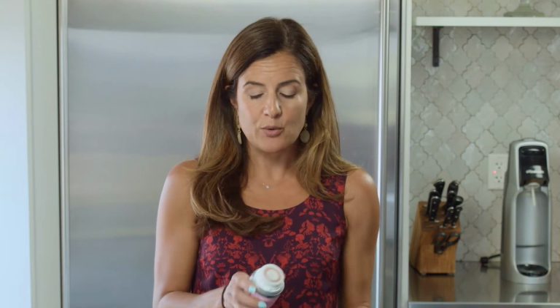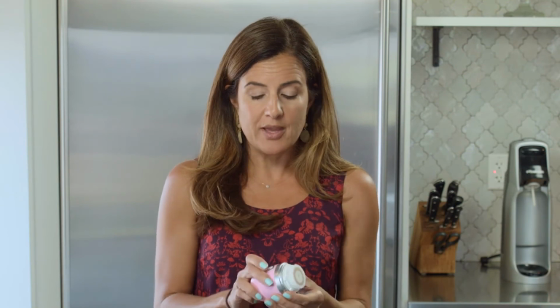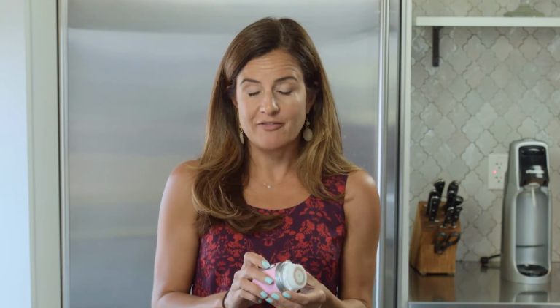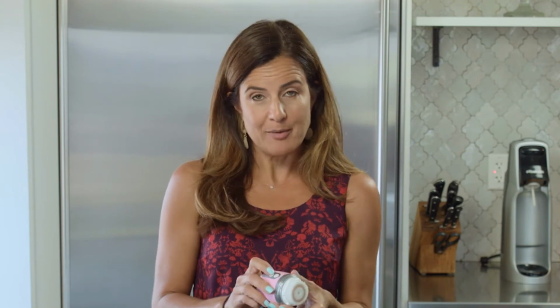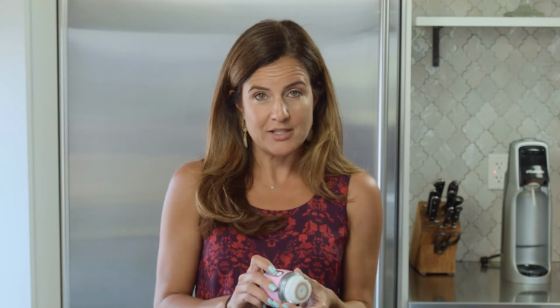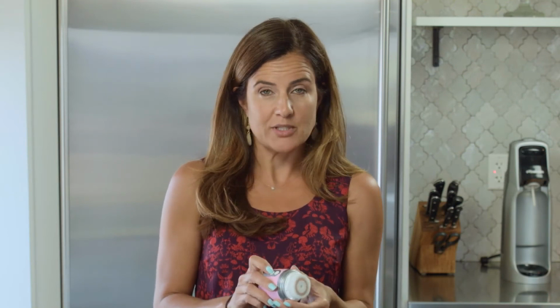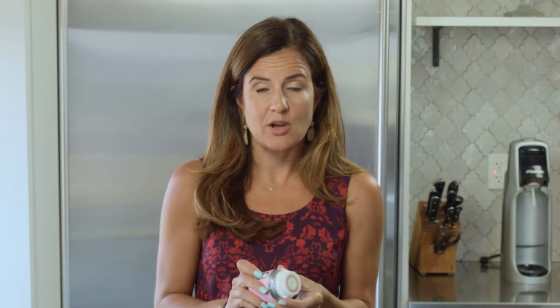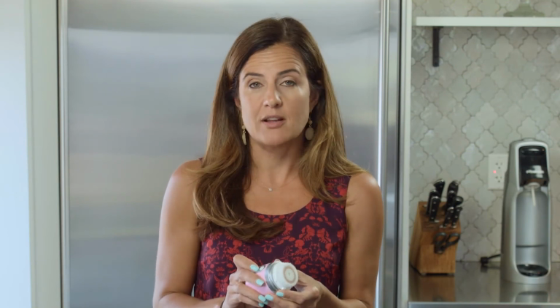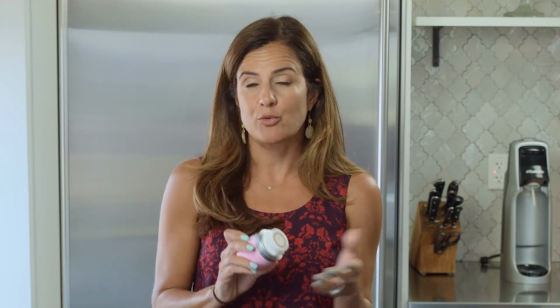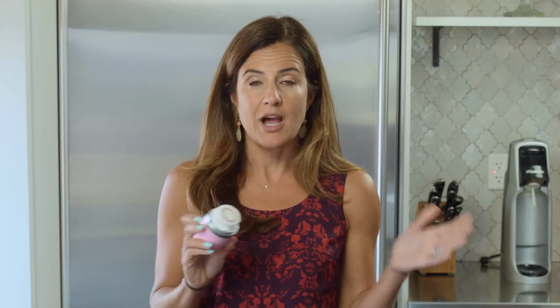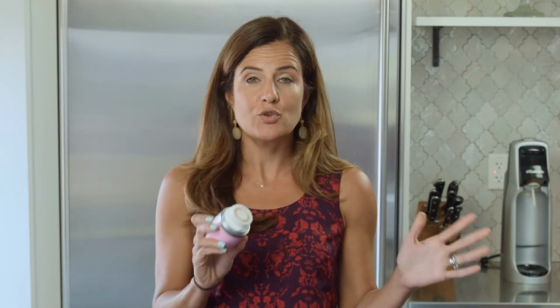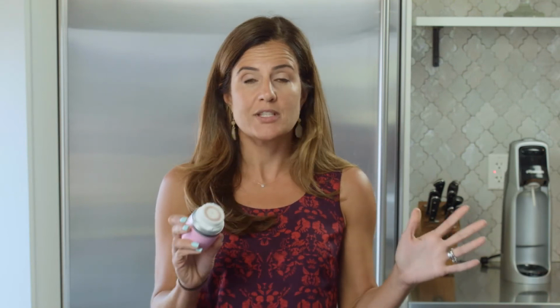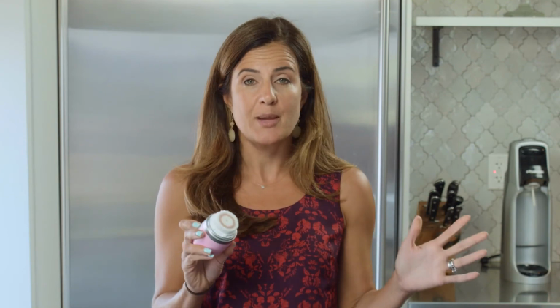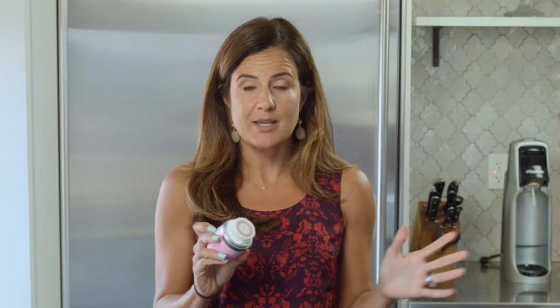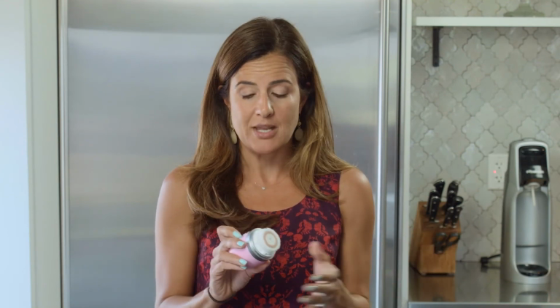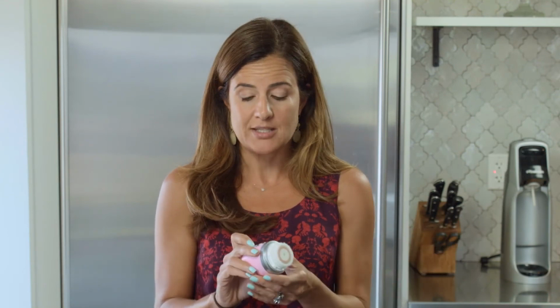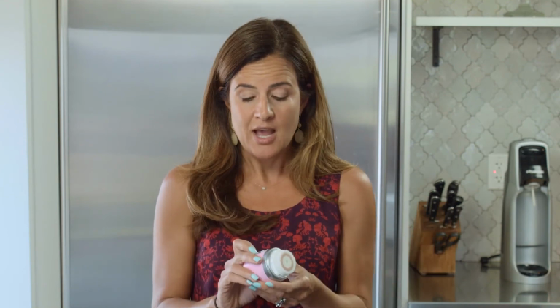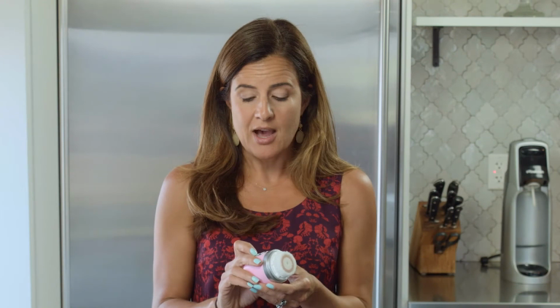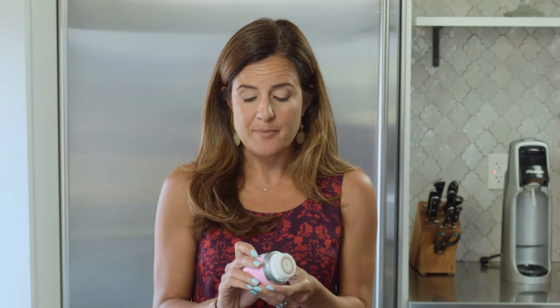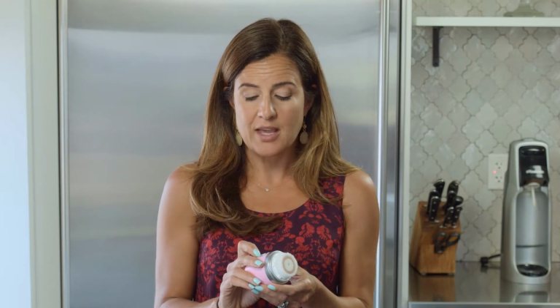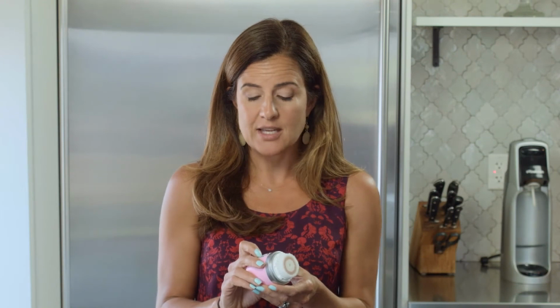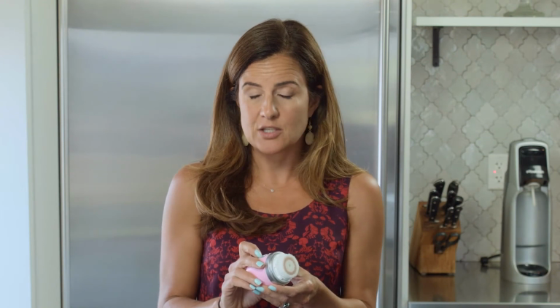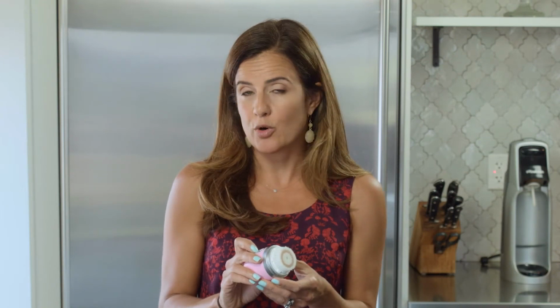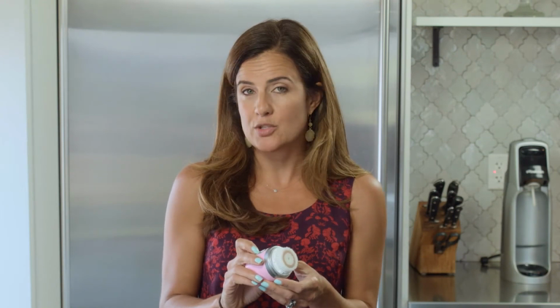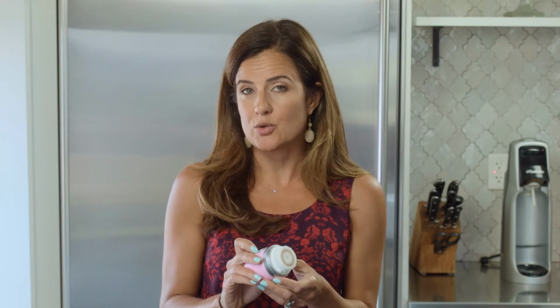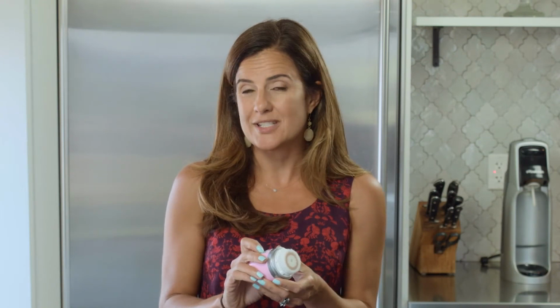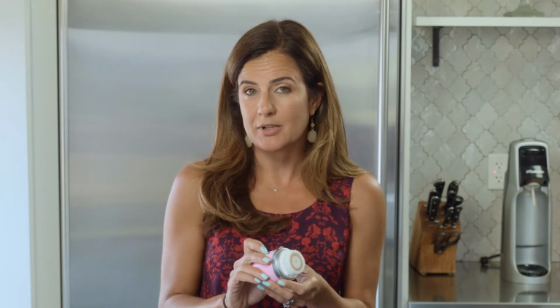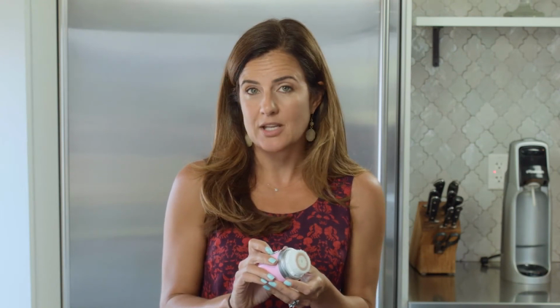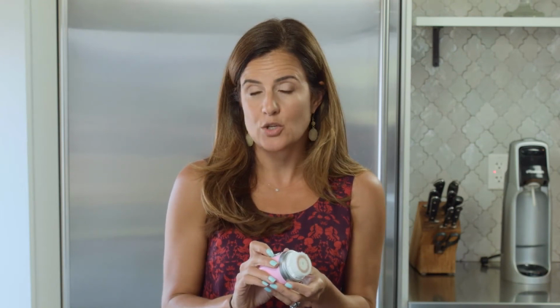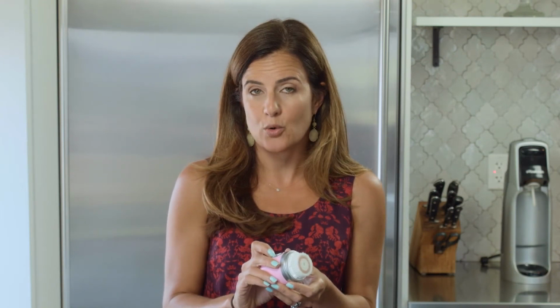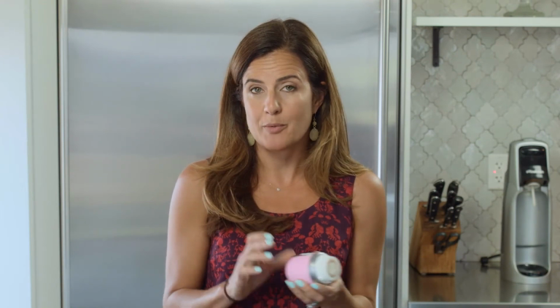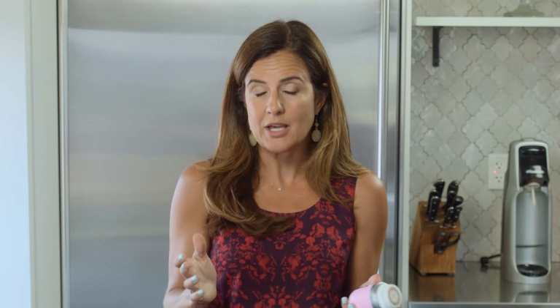It vibrates once it's on 300 times a minute, and it works to deep clean your makeup.